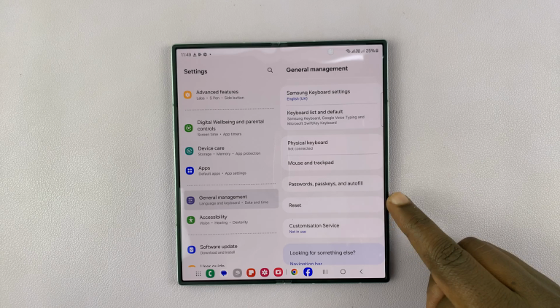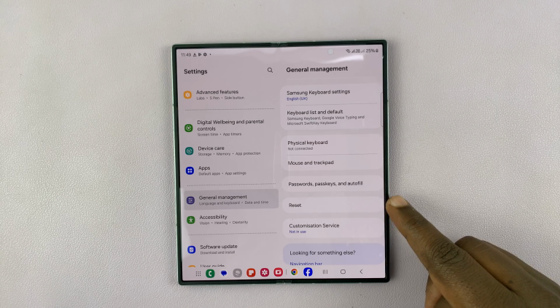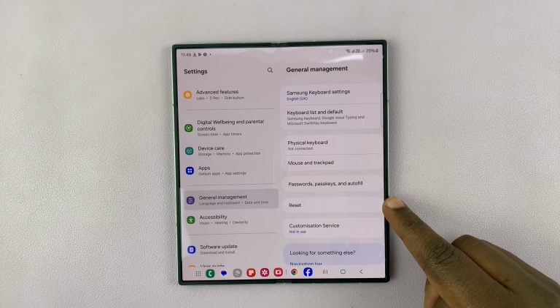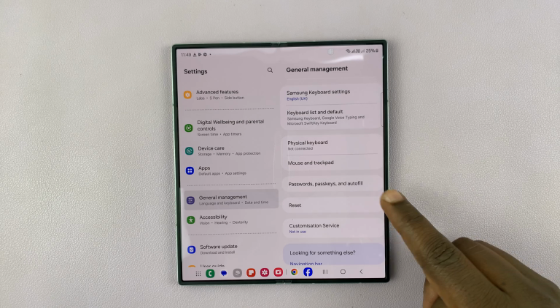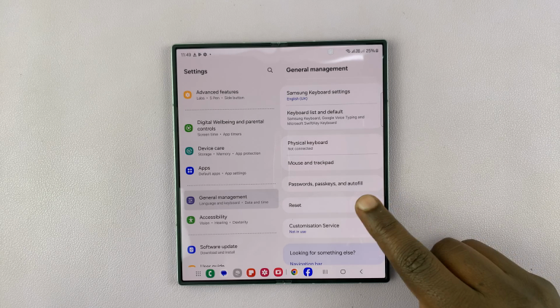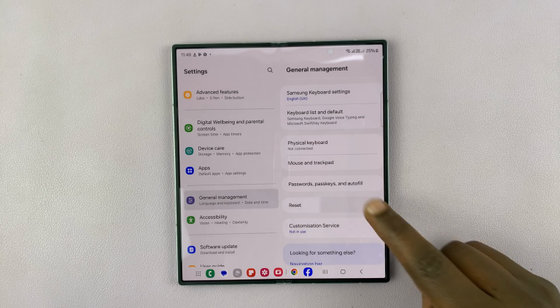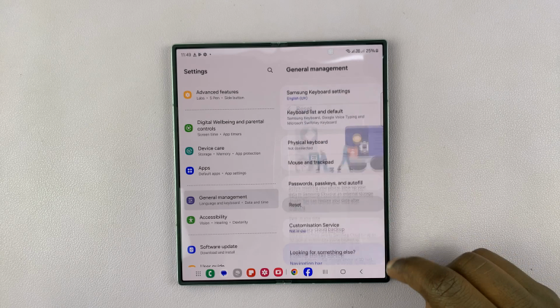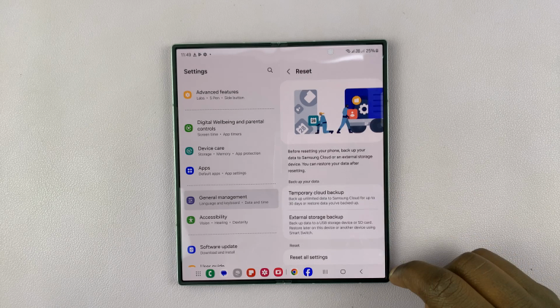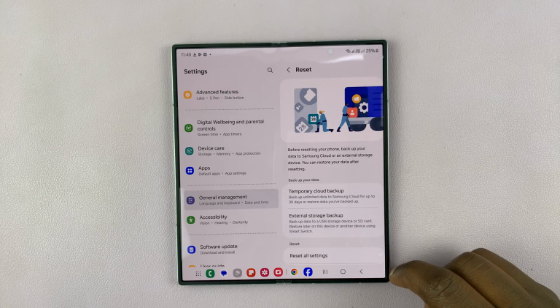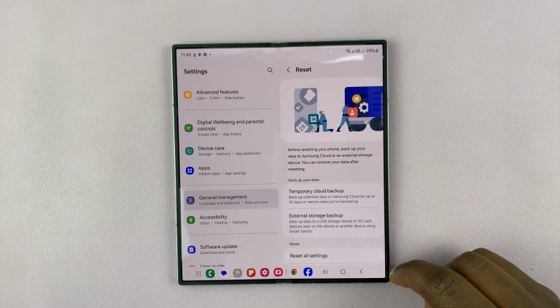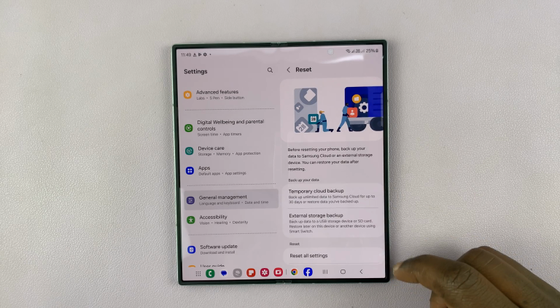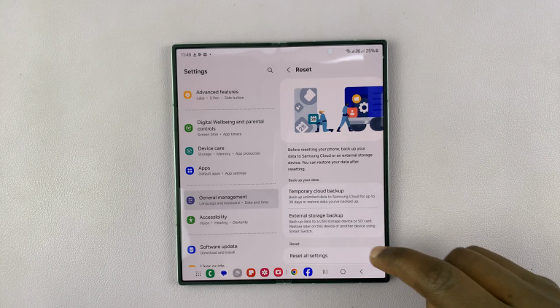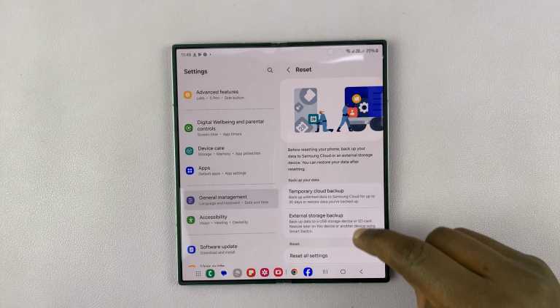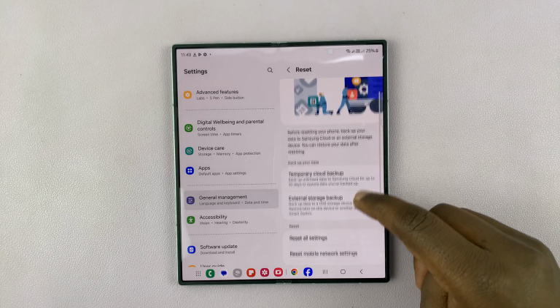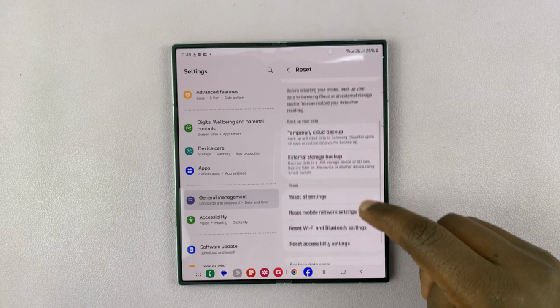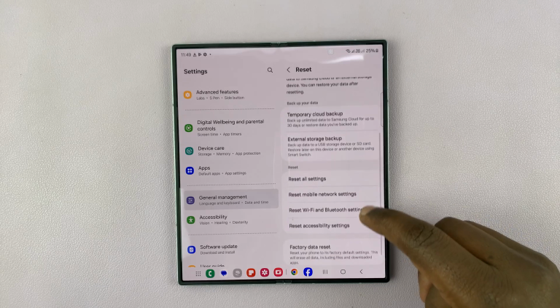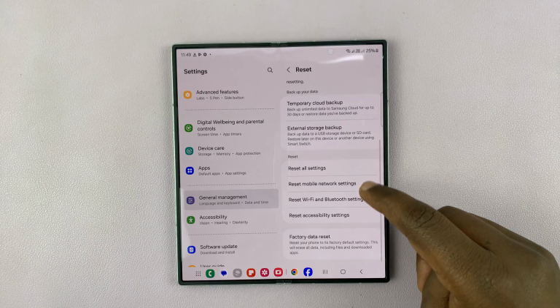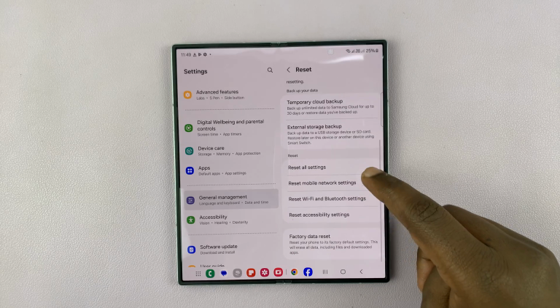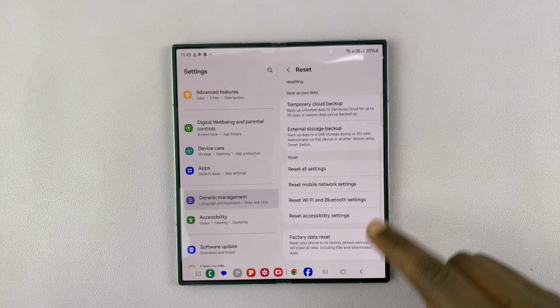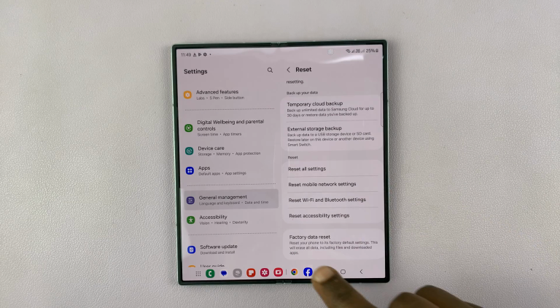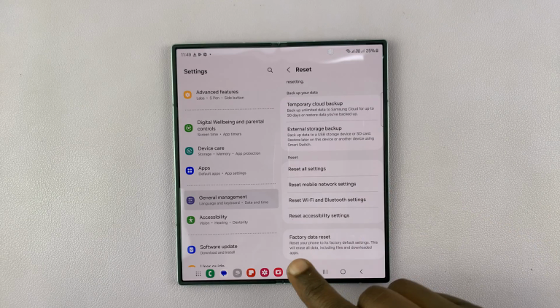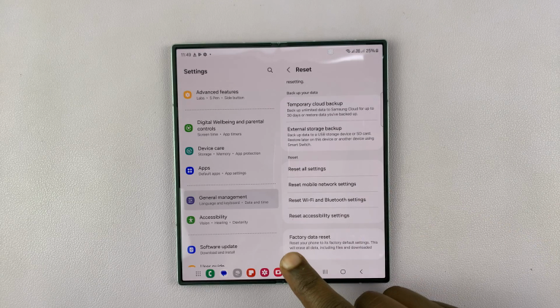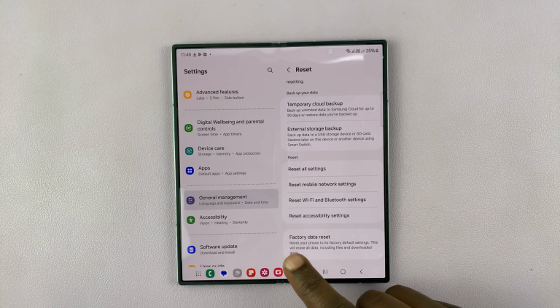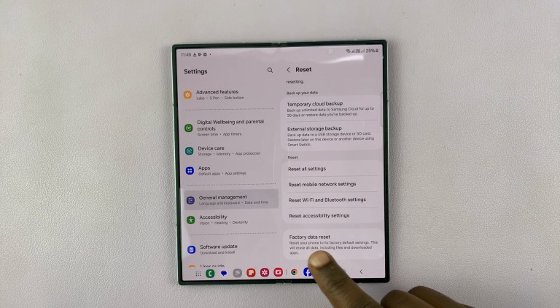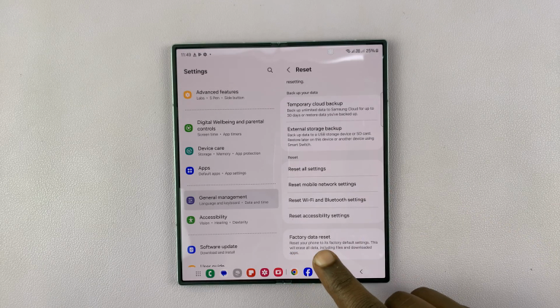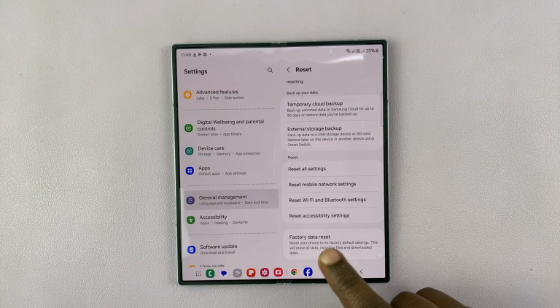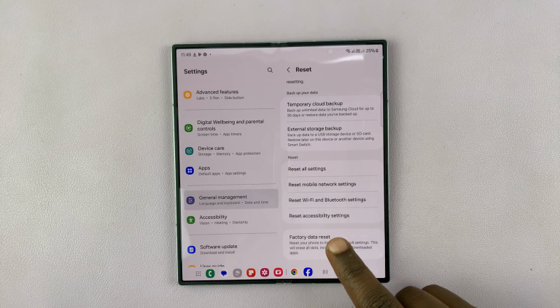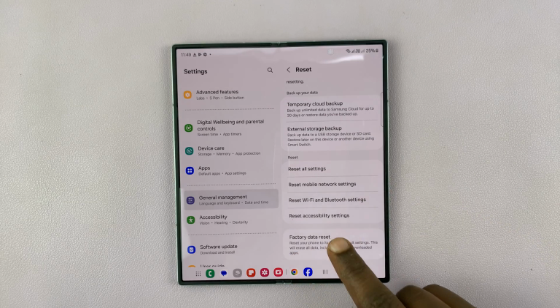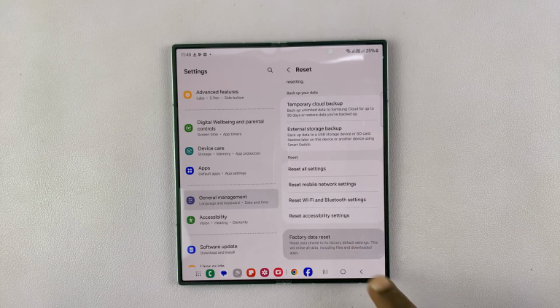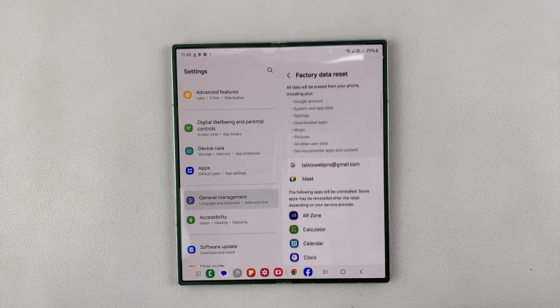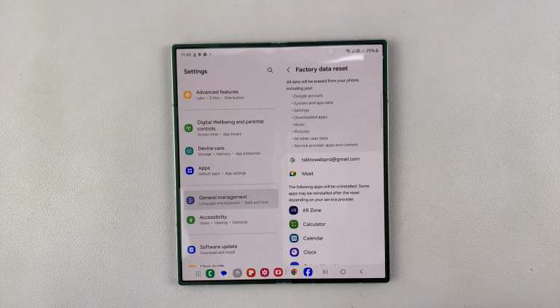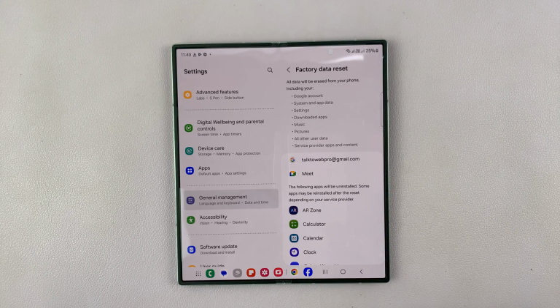You should see the option Reset — tap on that. Under Reset, if you scroll down, you should see Factory Data Reset. Tap on that.